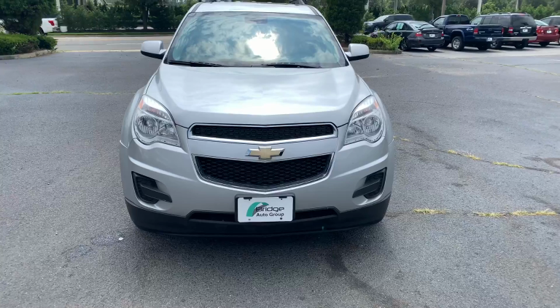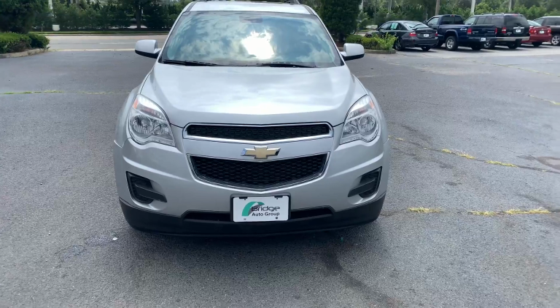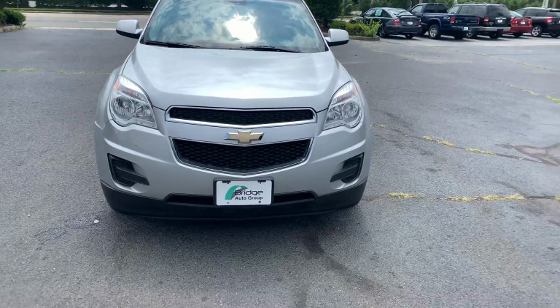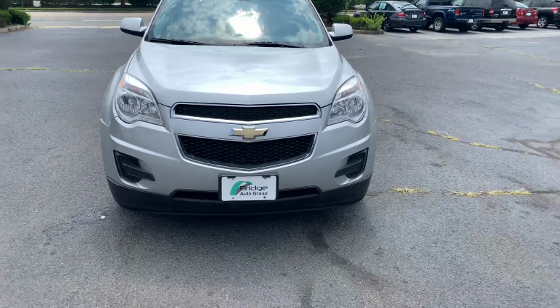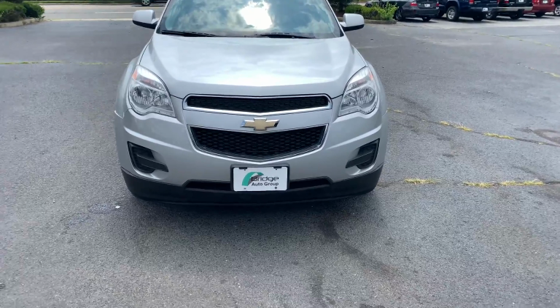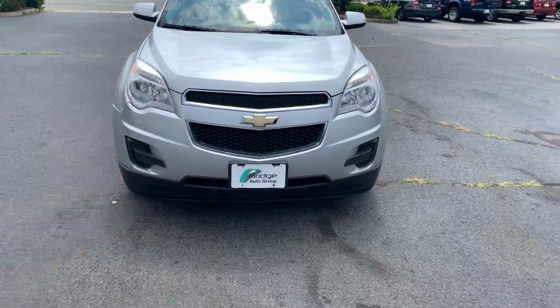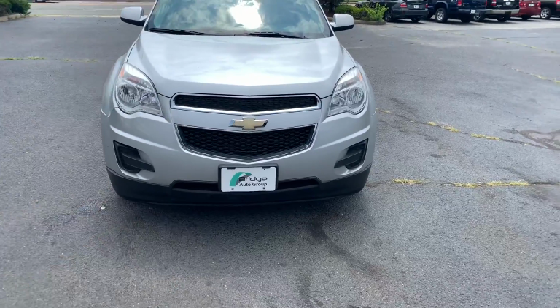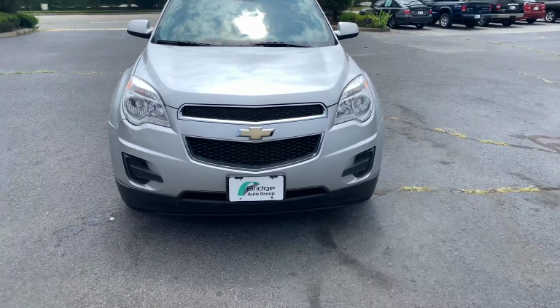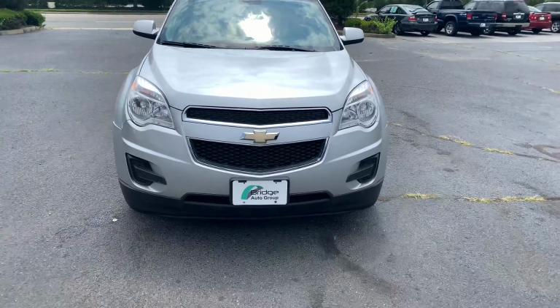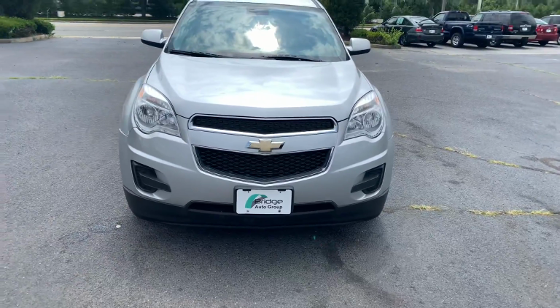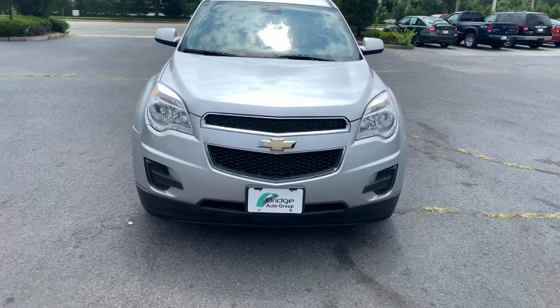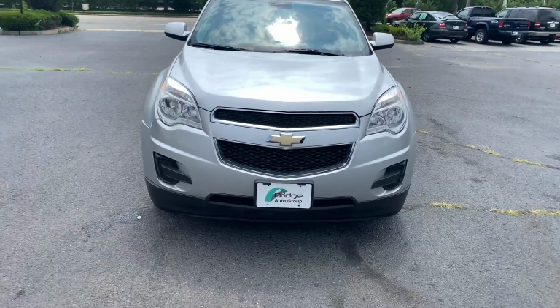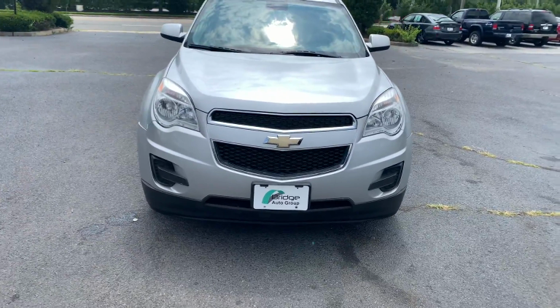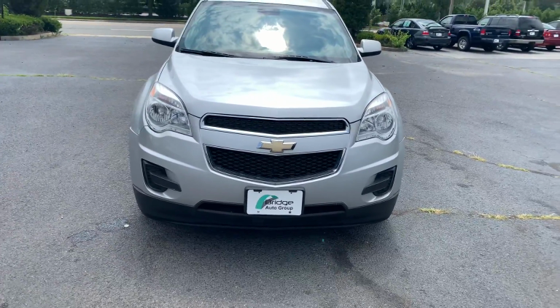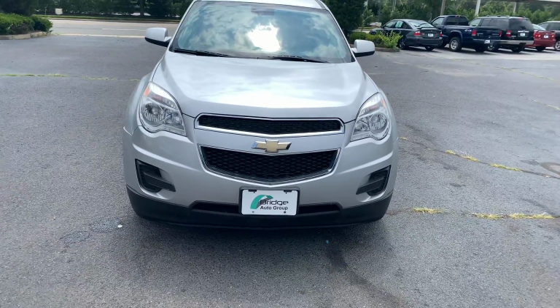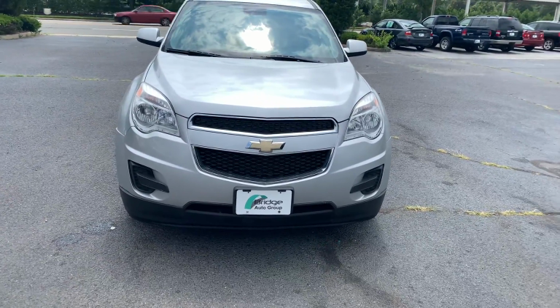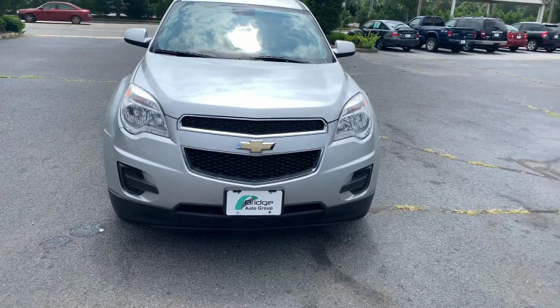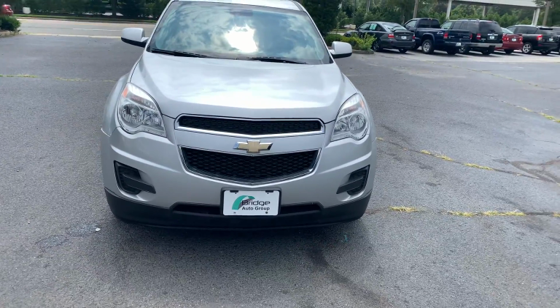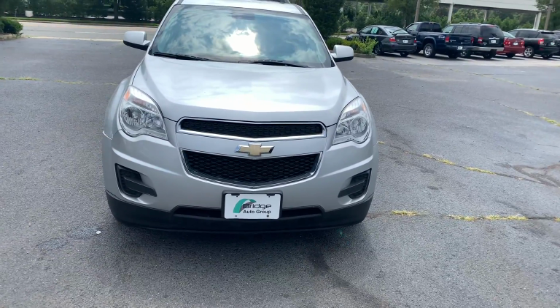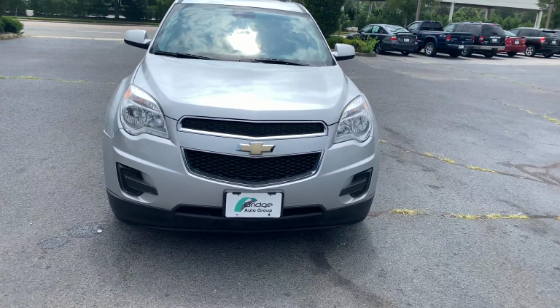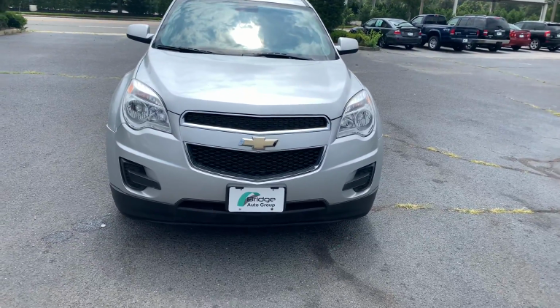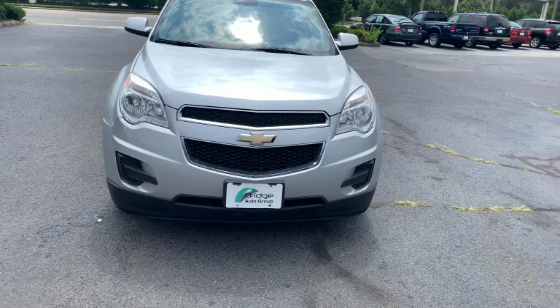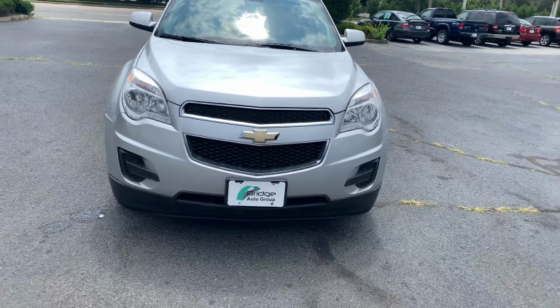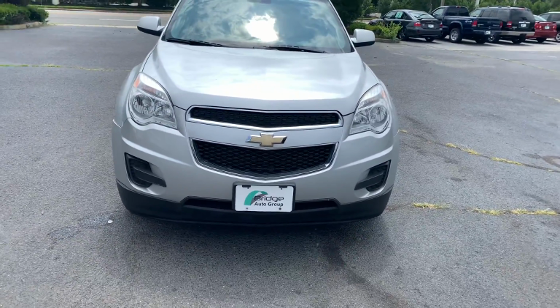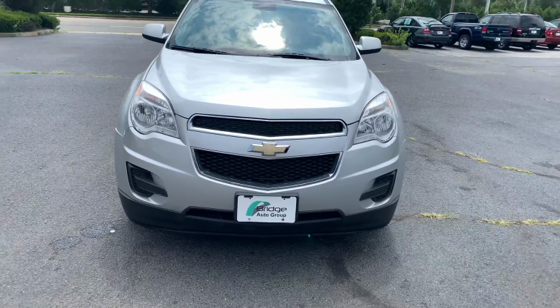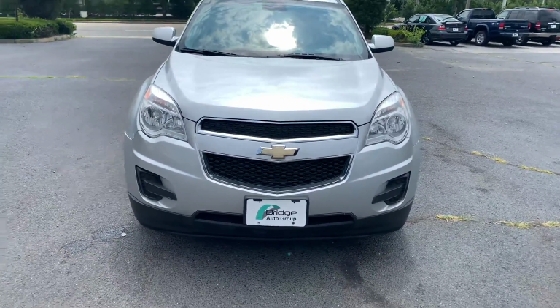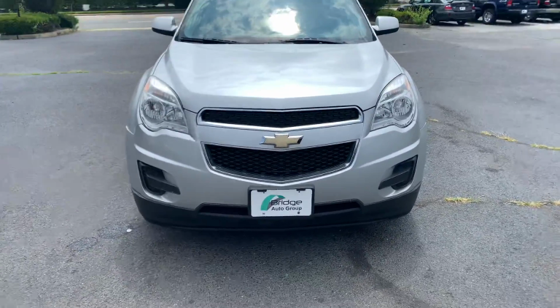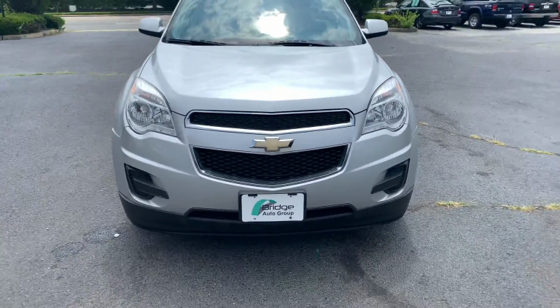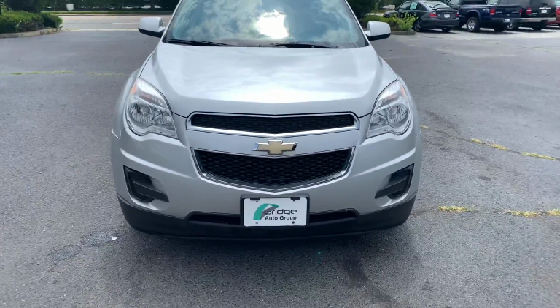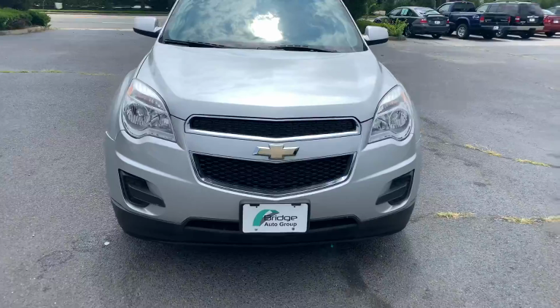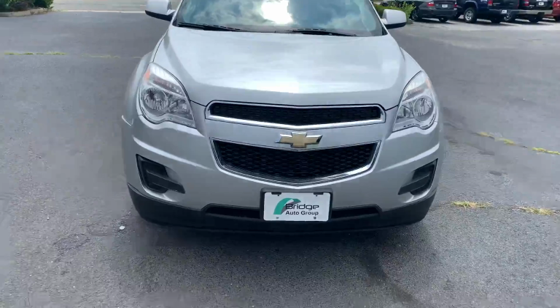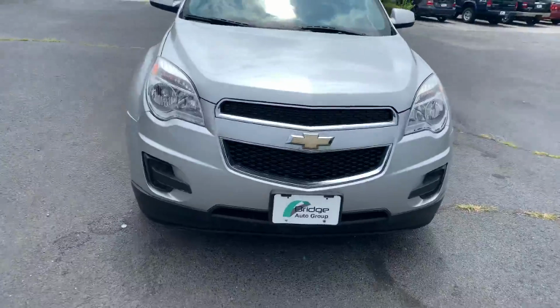Hey guys, Antonio here from Bridge Auto Group with the 2013 Chevy Equinox.